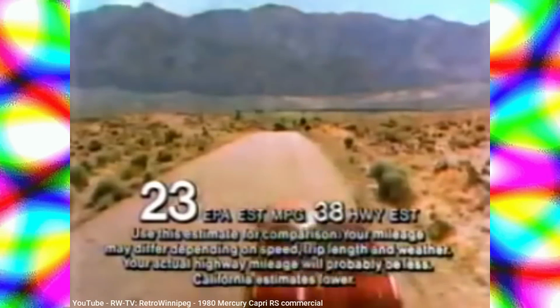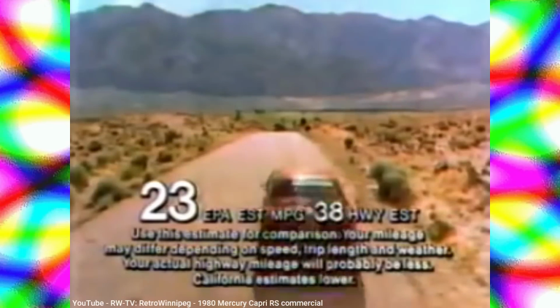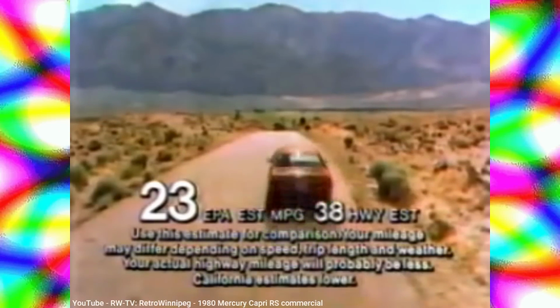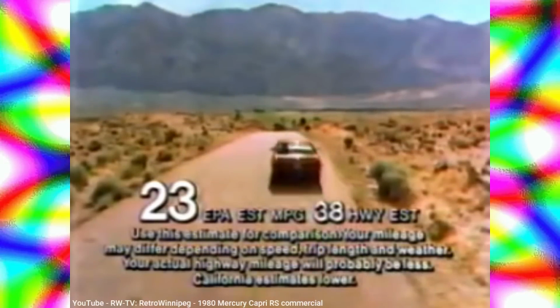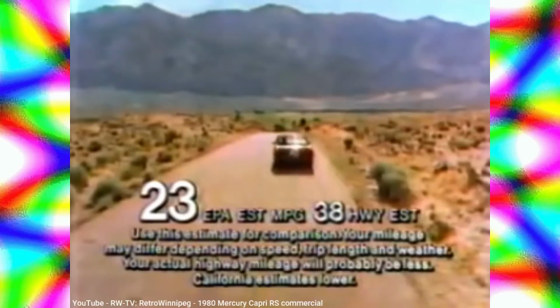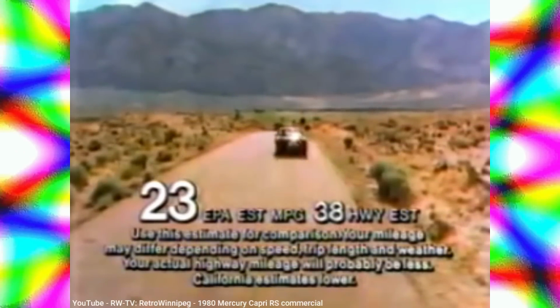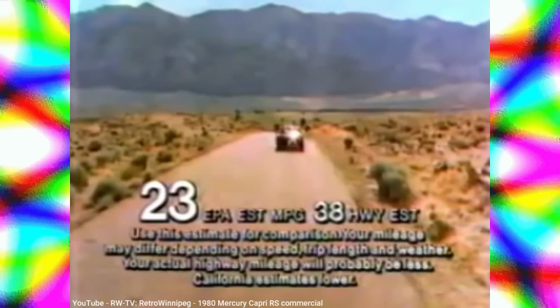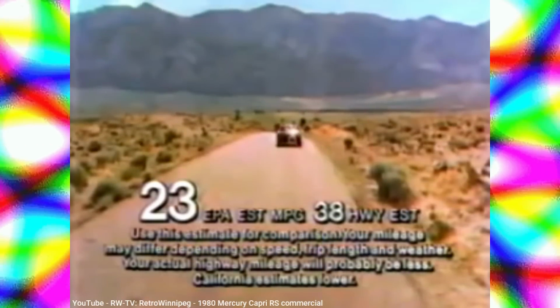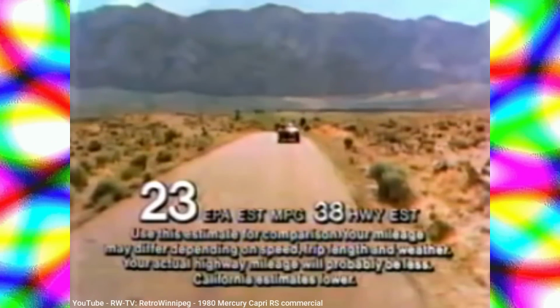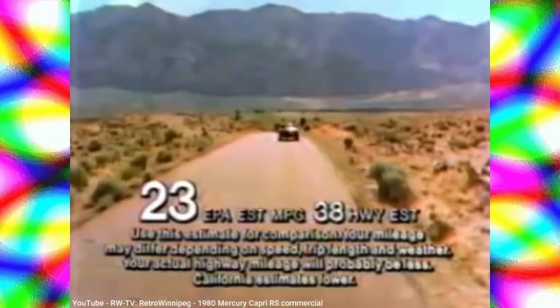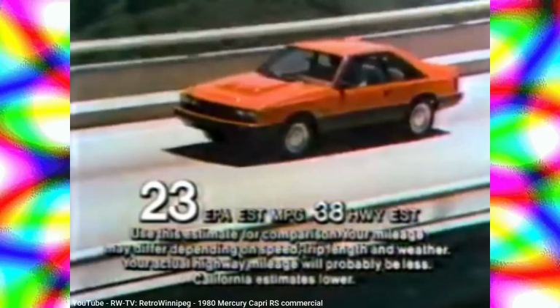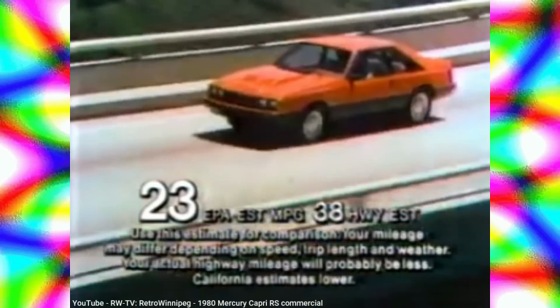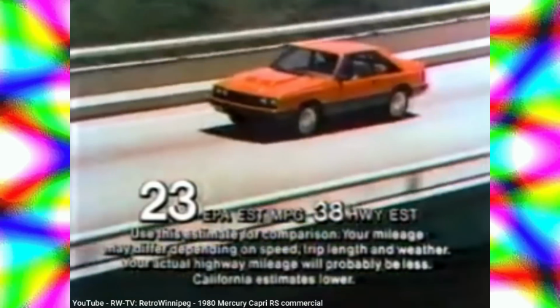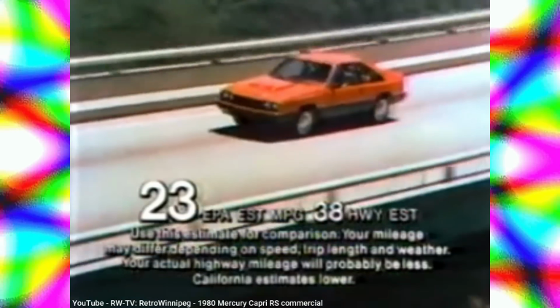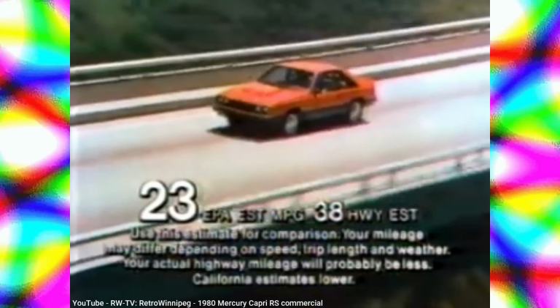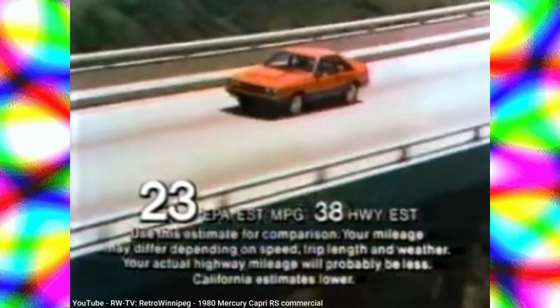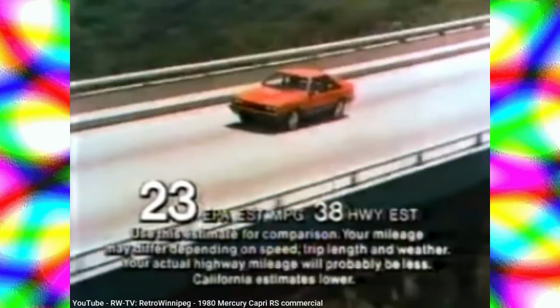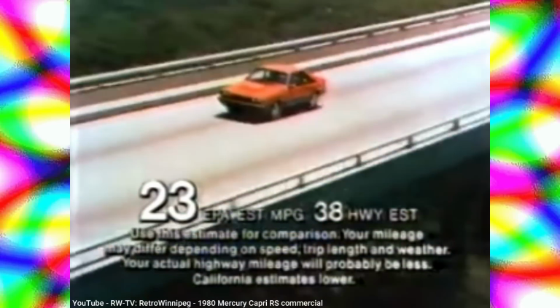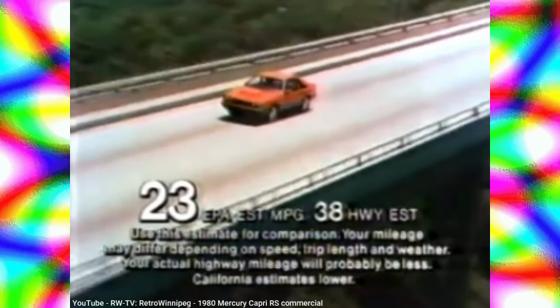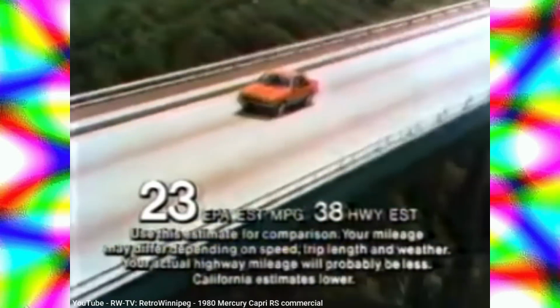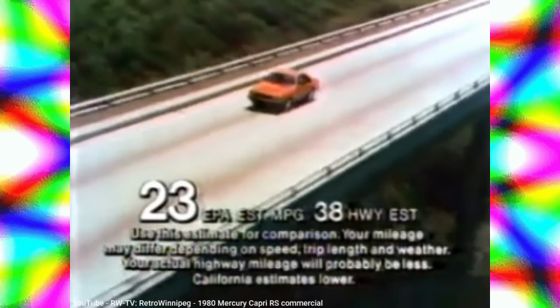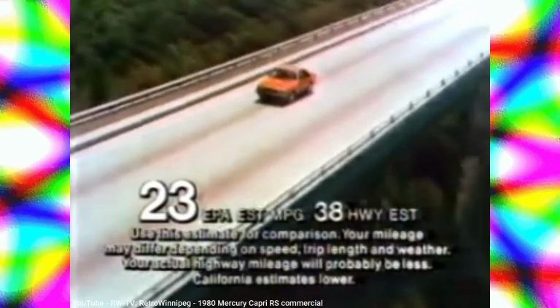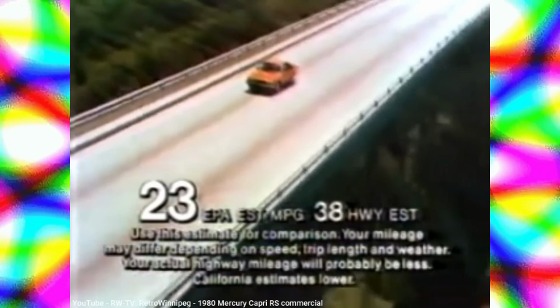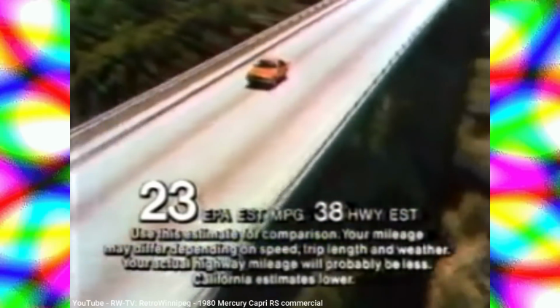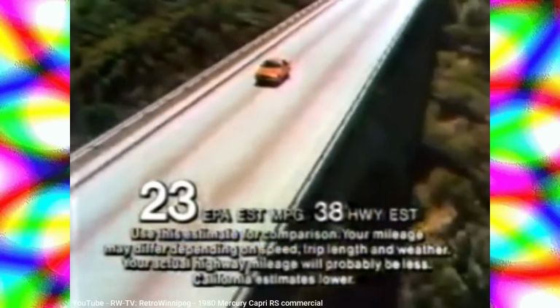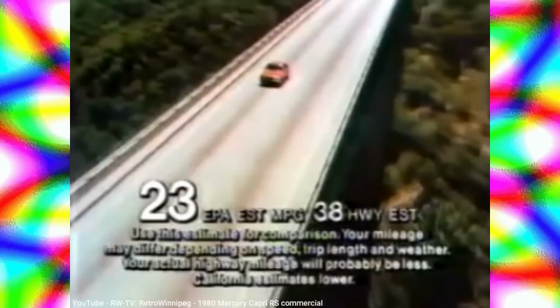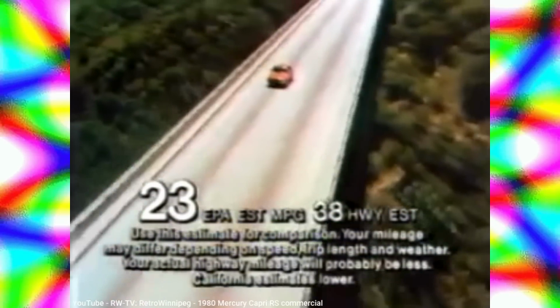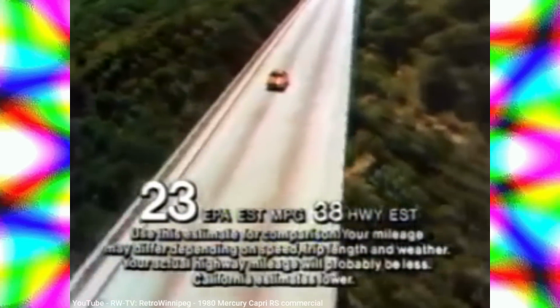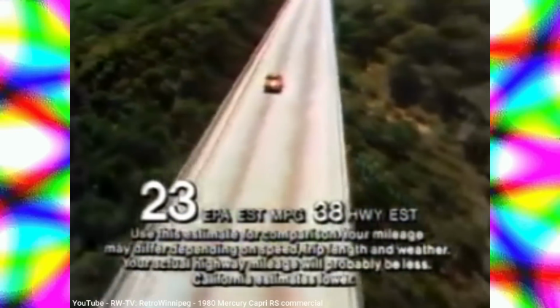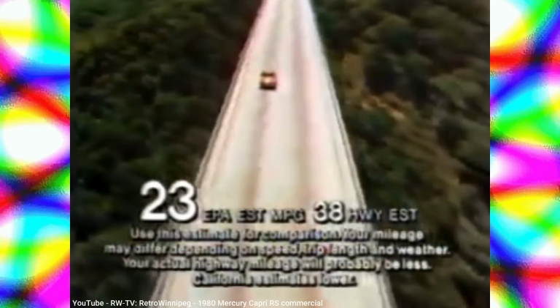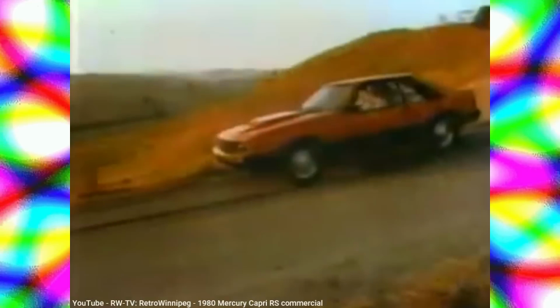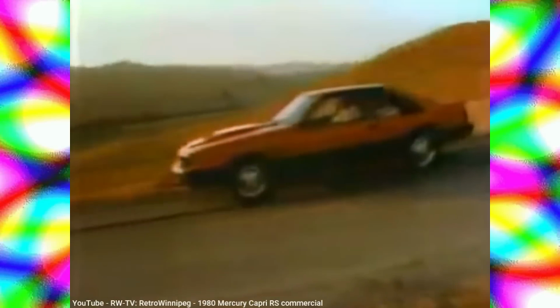This is my old car — the Capri RS from Lincoln Mercury, a touch of Europe and a lot of American car.